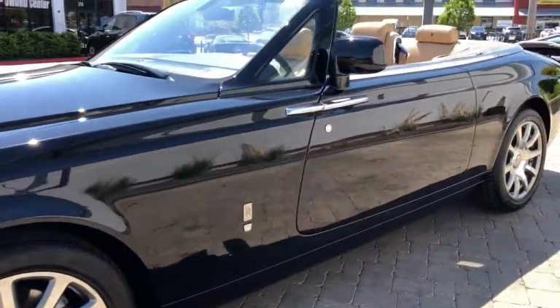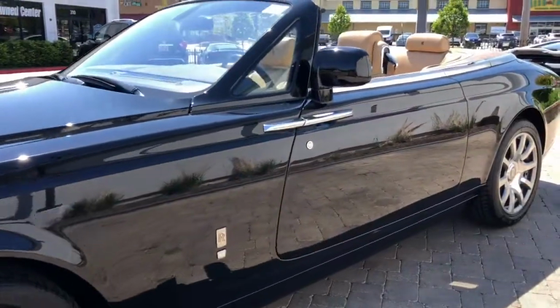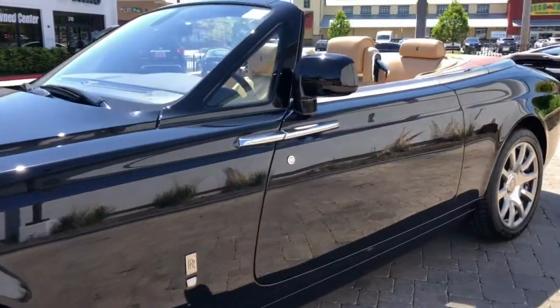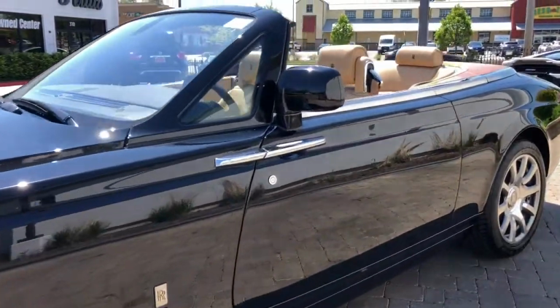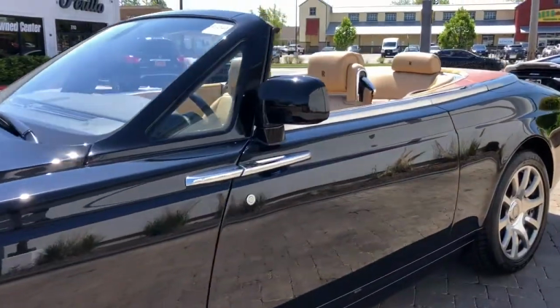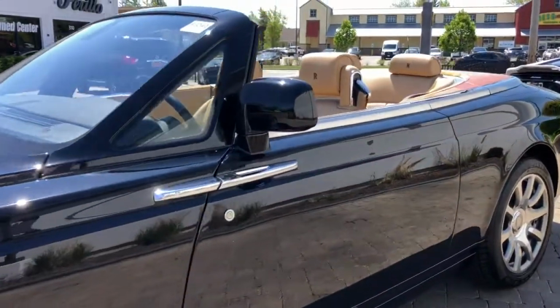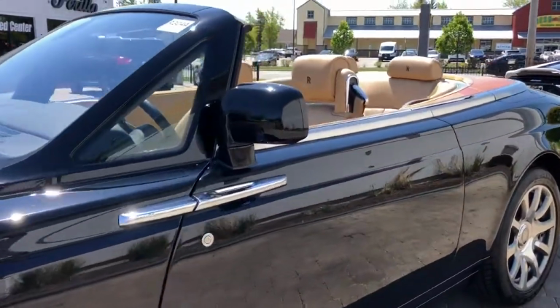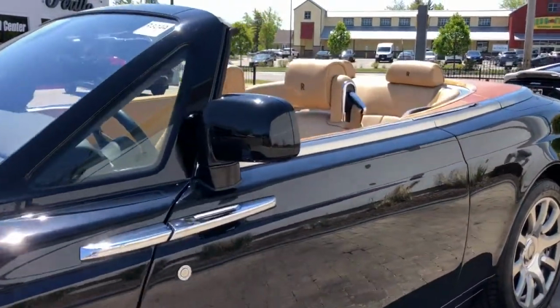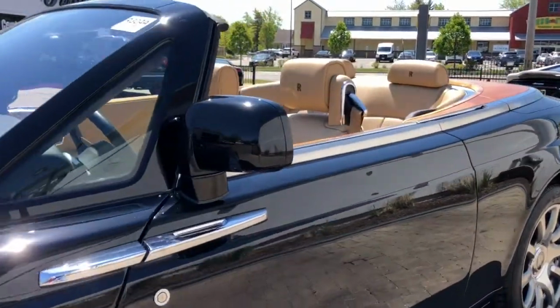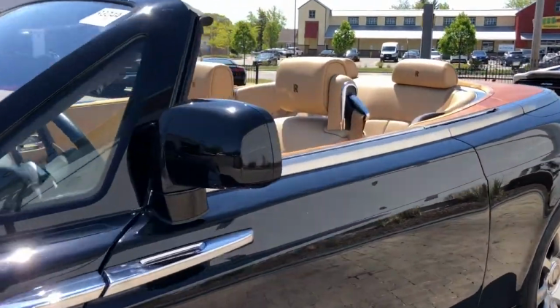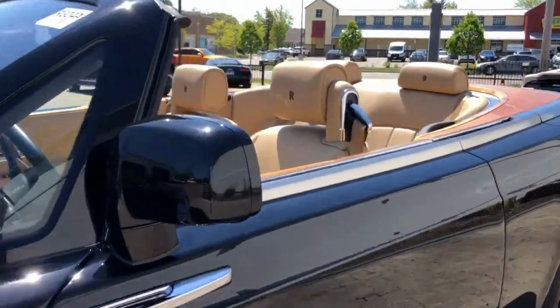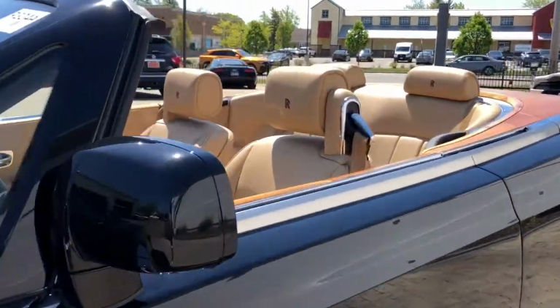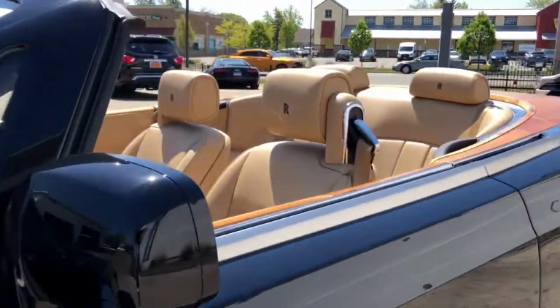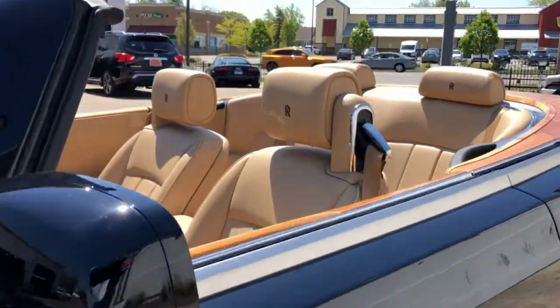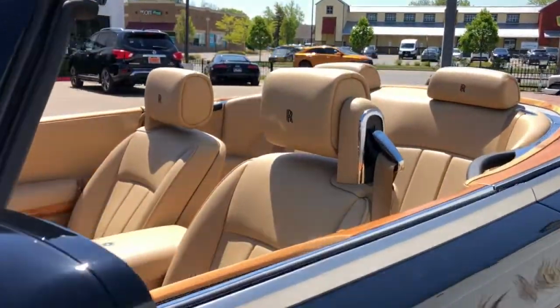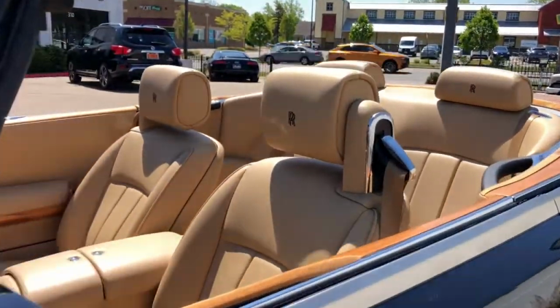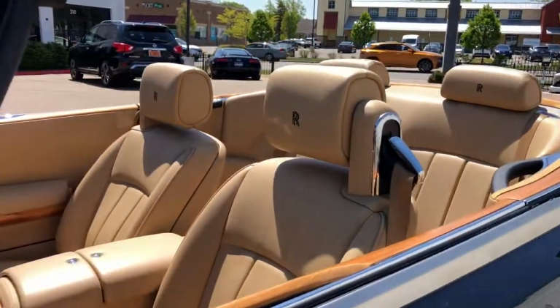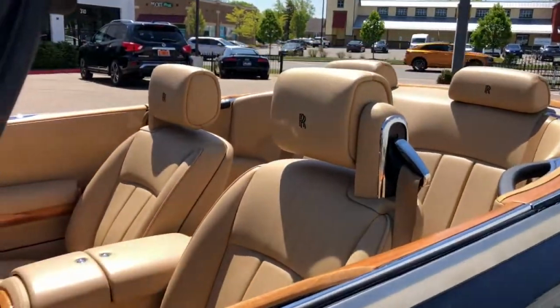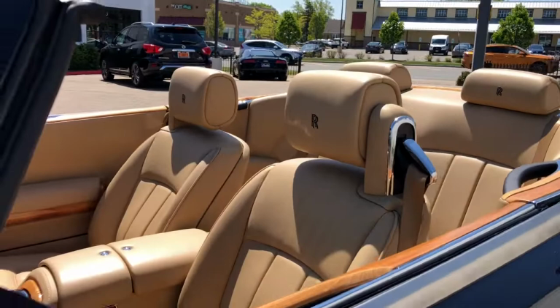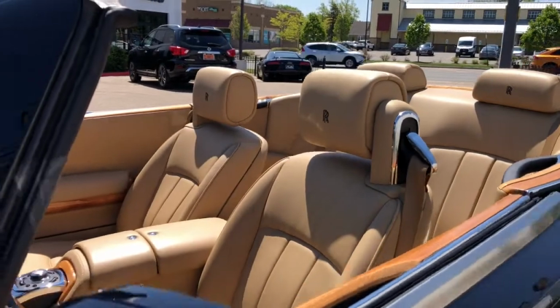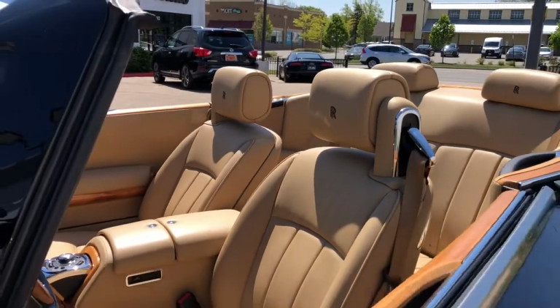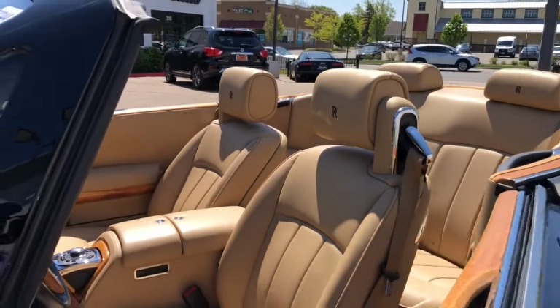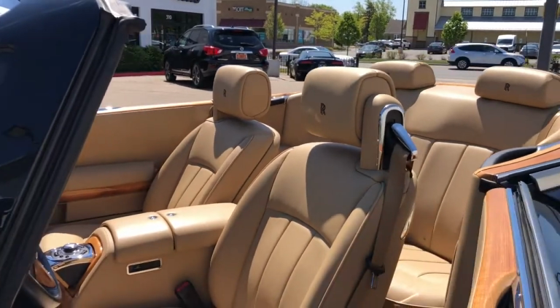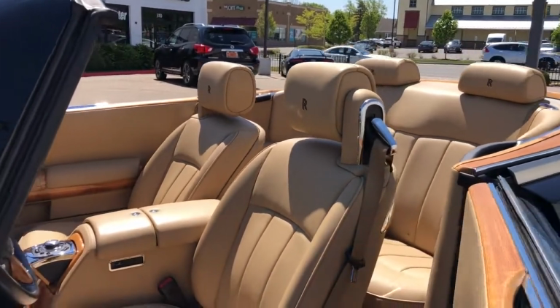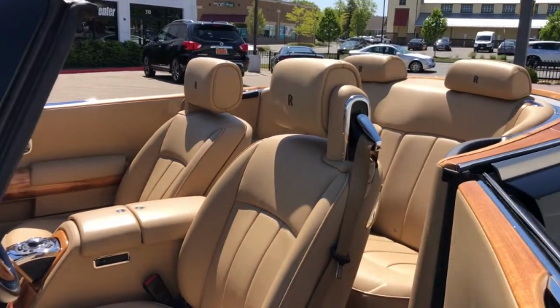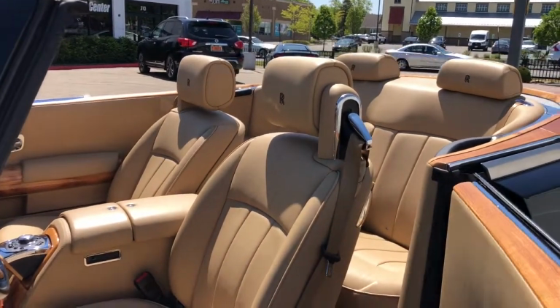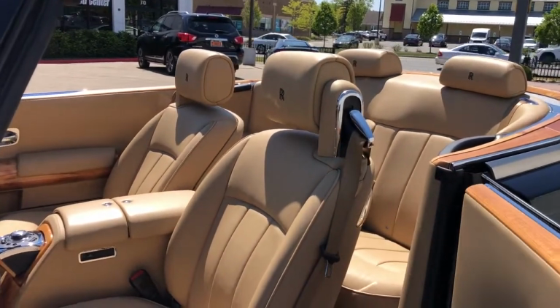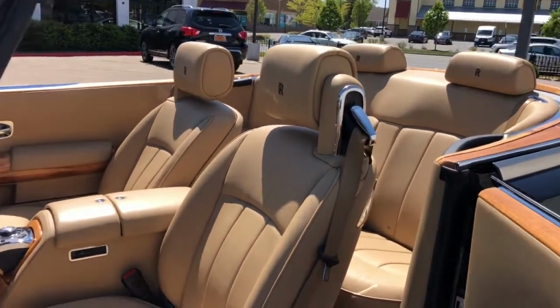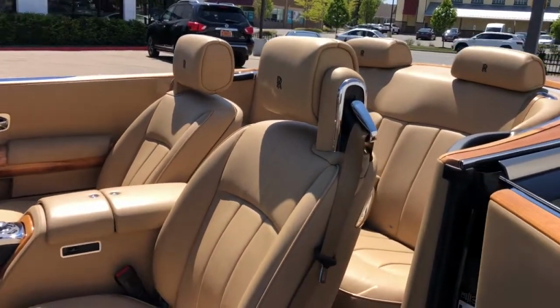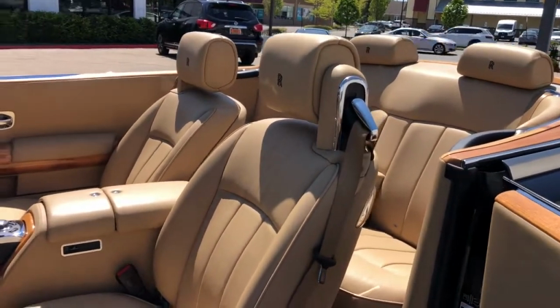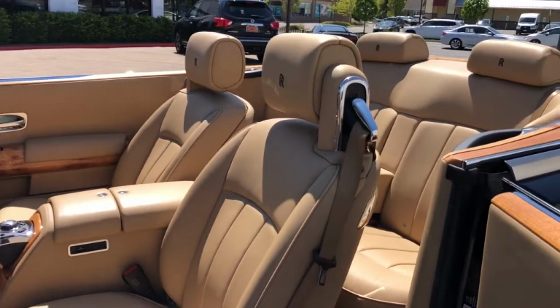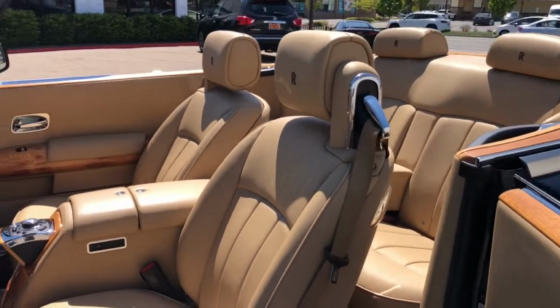Confidence comes standard when you're behind the wheel, prepared for the journey ahead. These are just some of the great options this vehicle comes with.